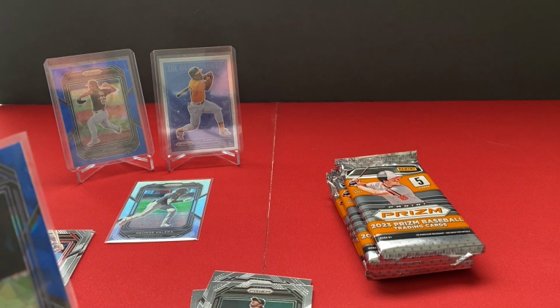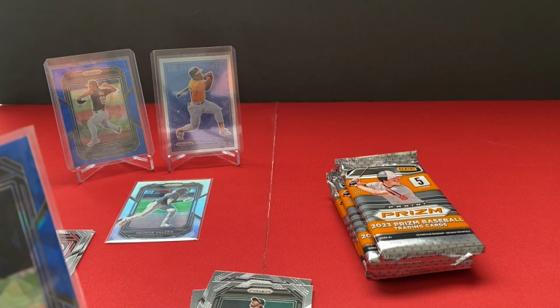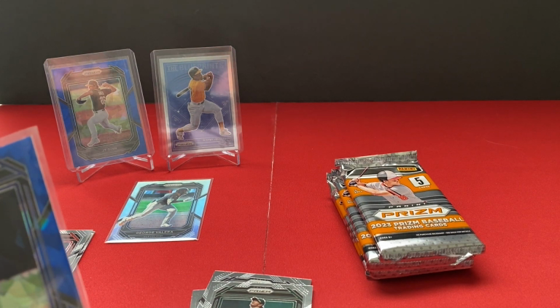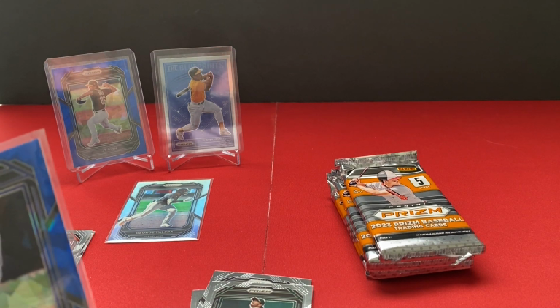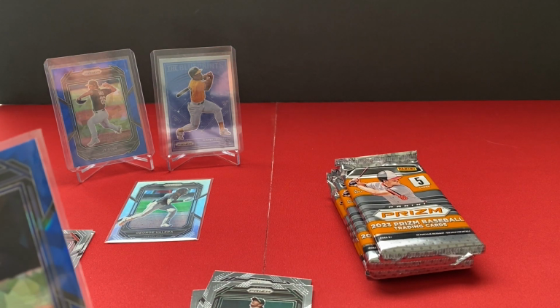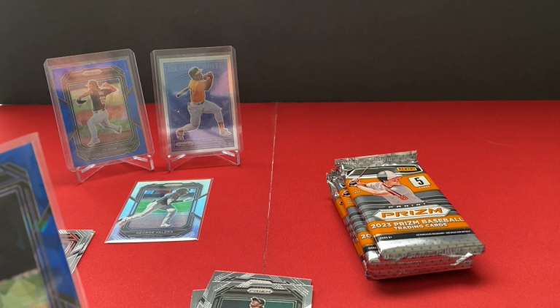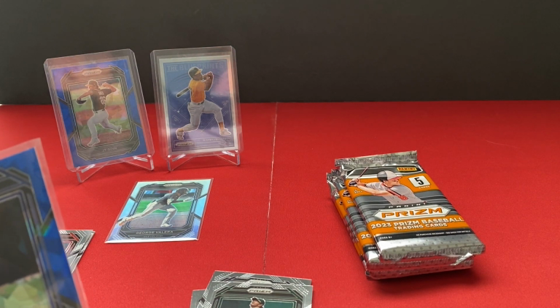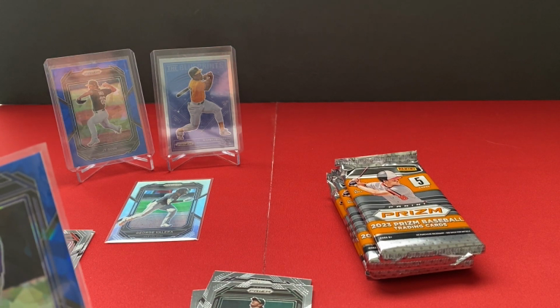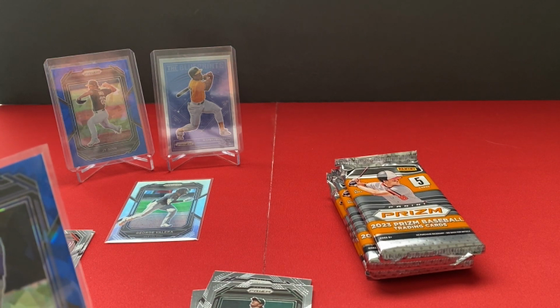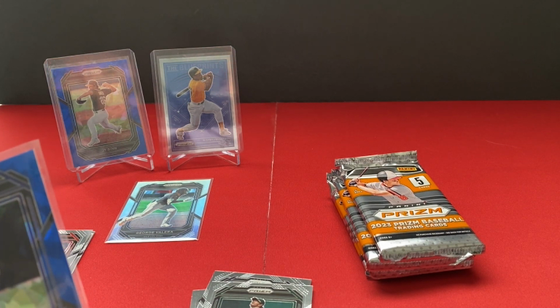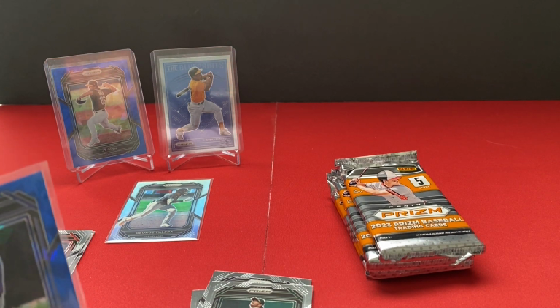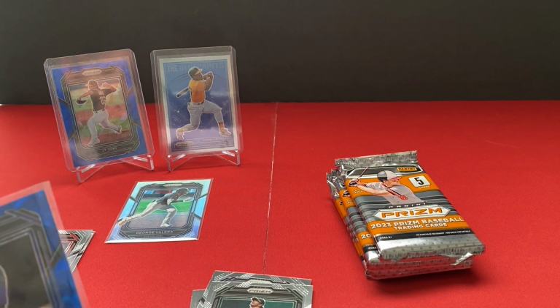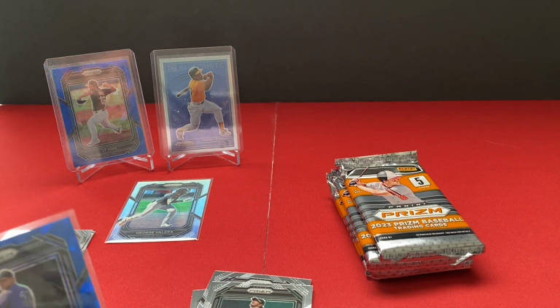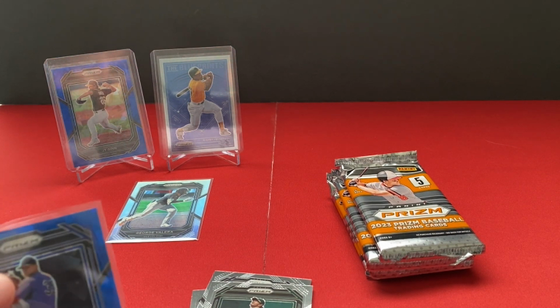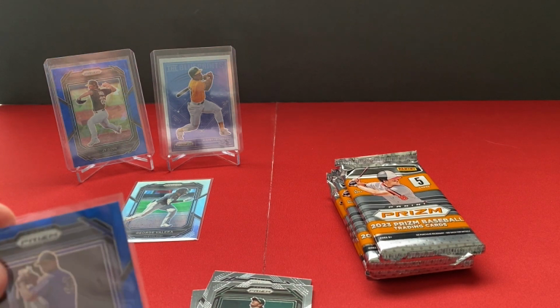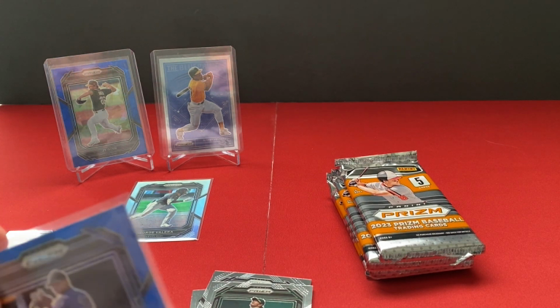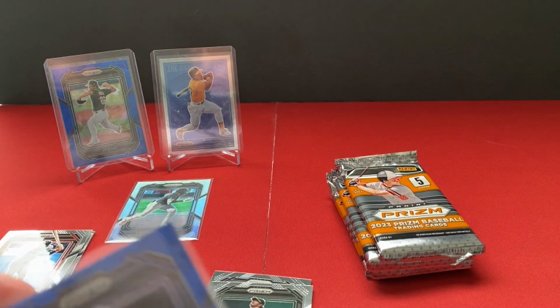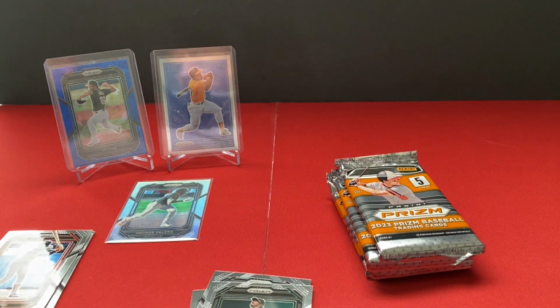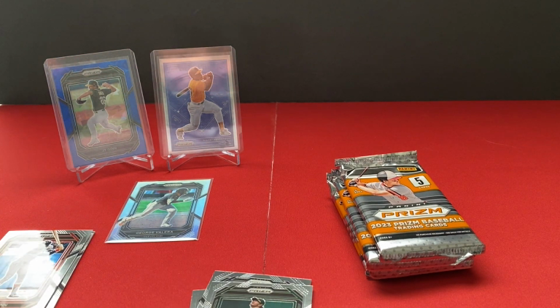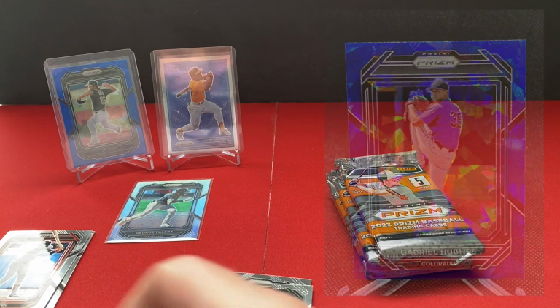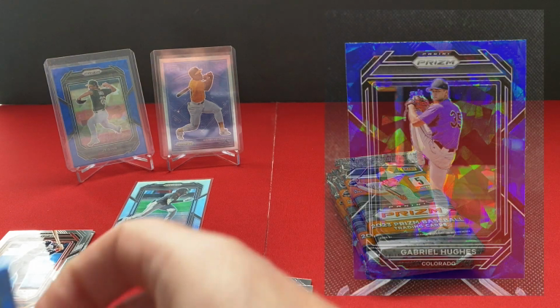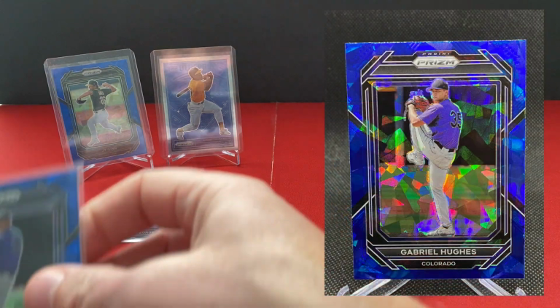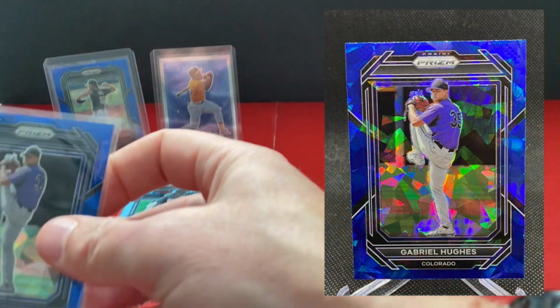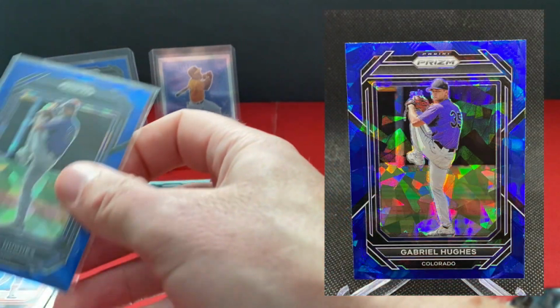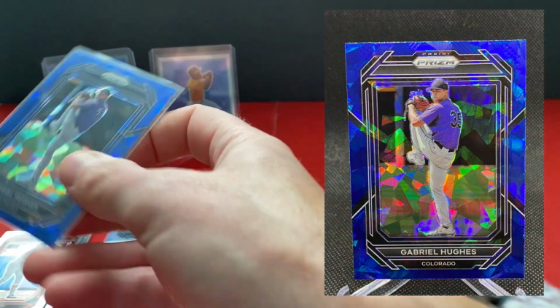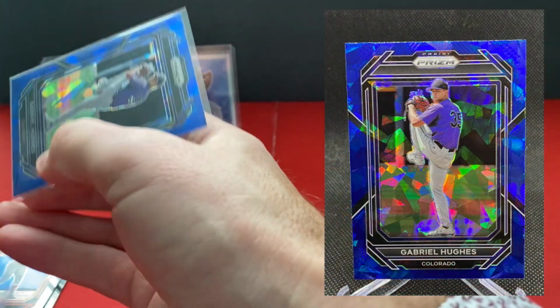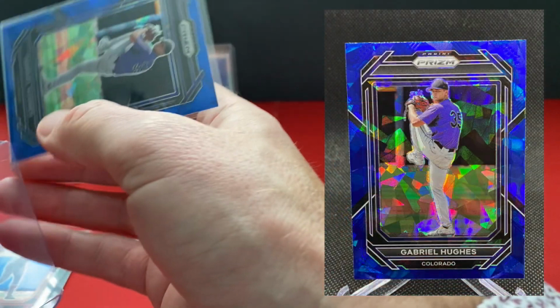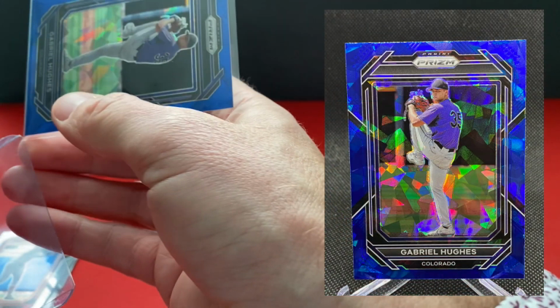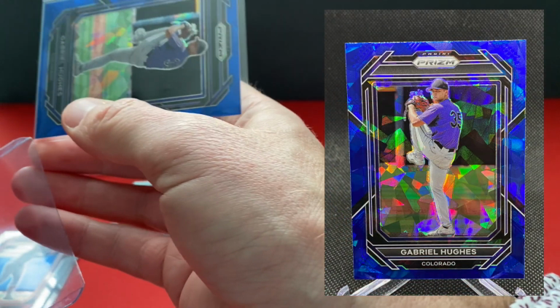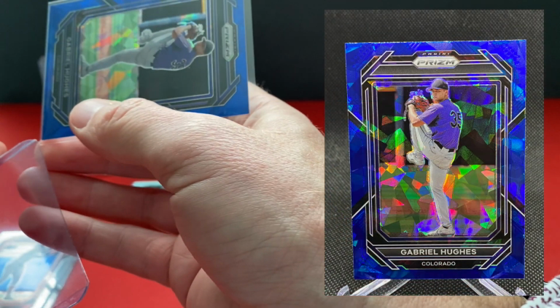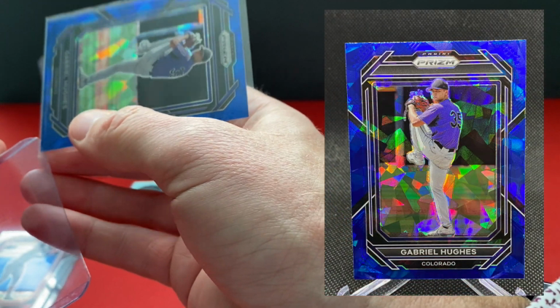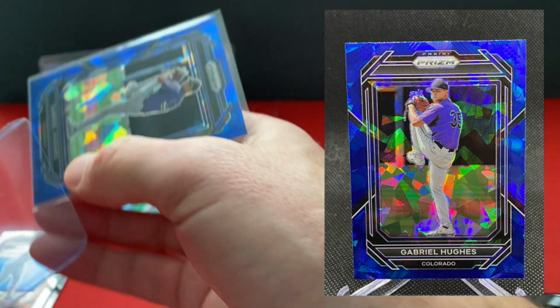So the retail exclusive is the green prism. We've got two blues, no greens yet.